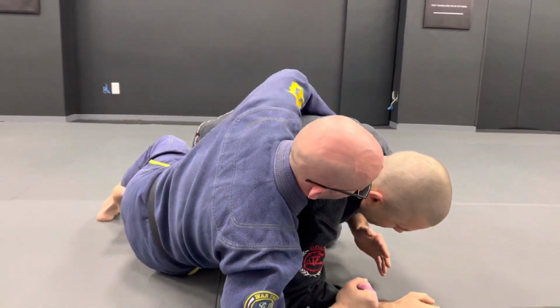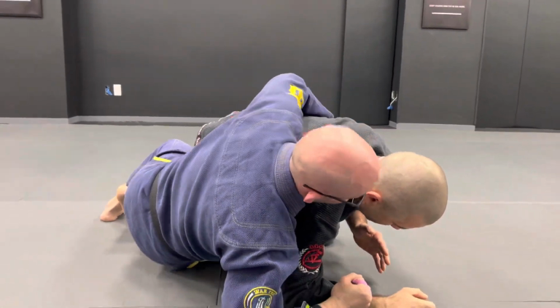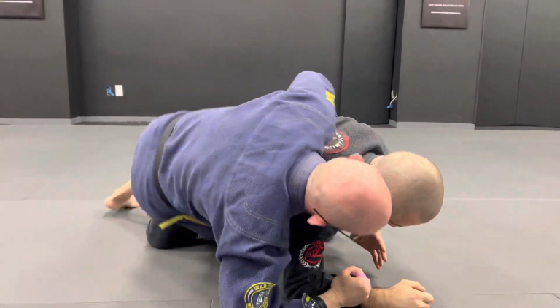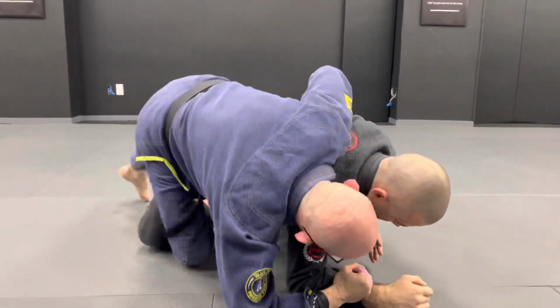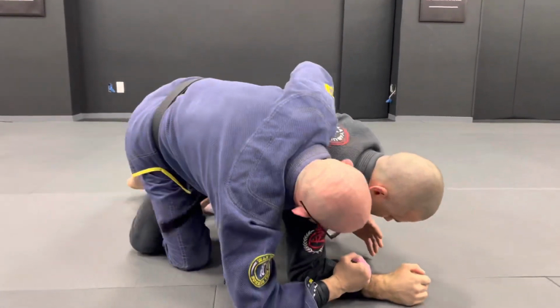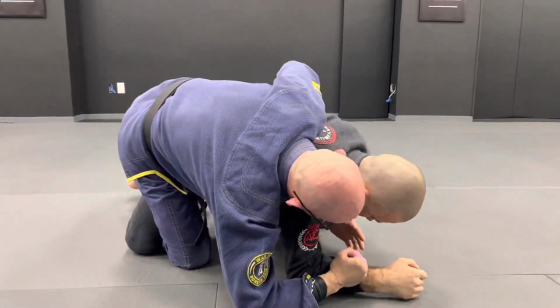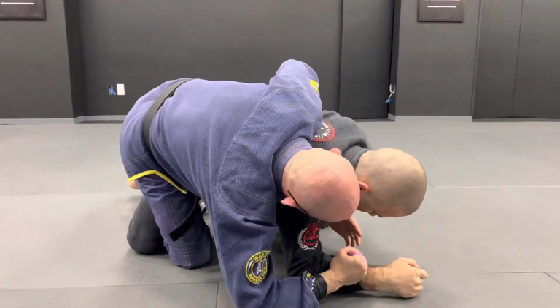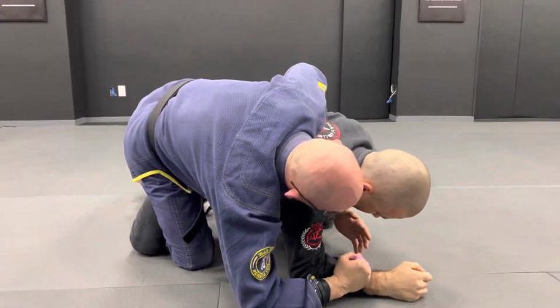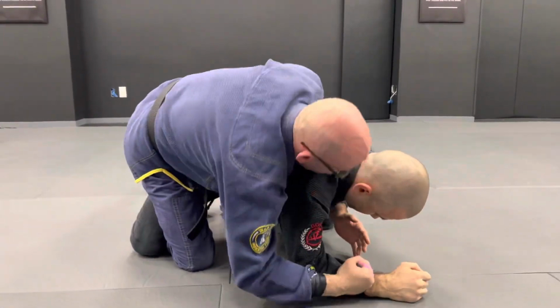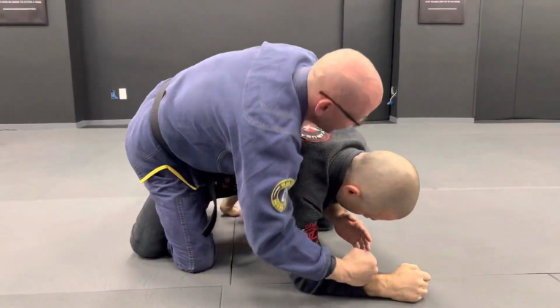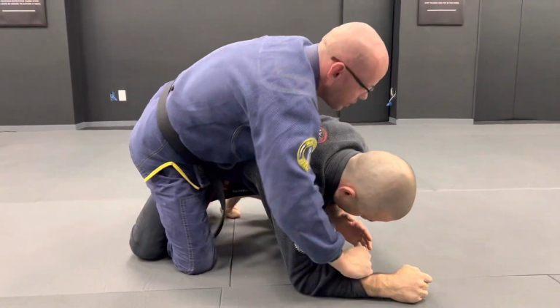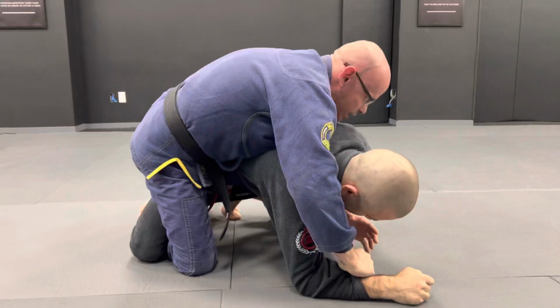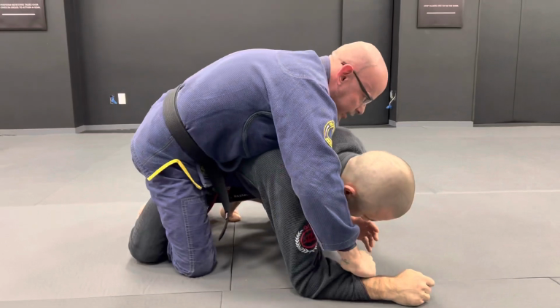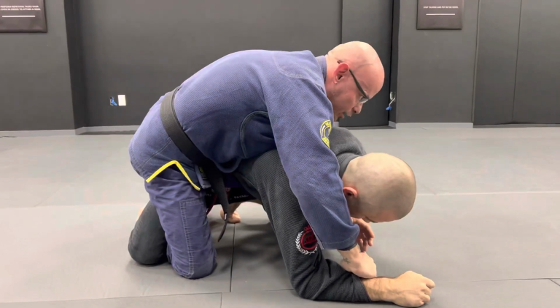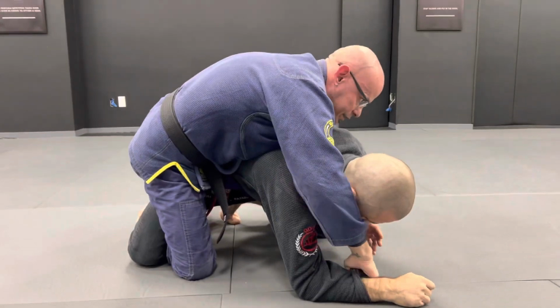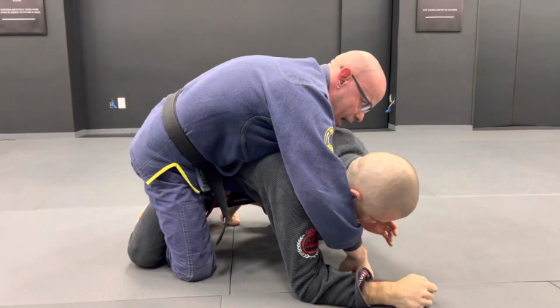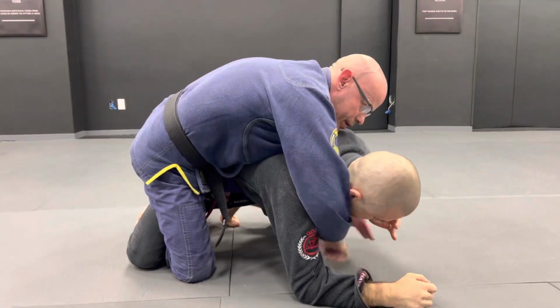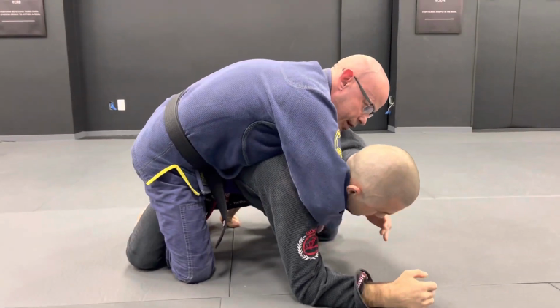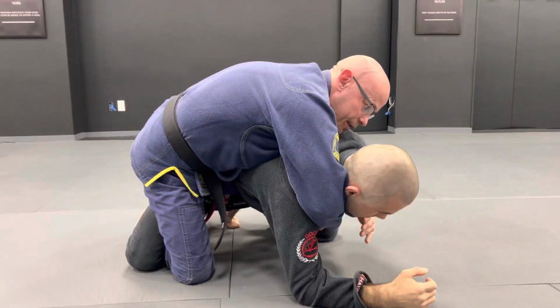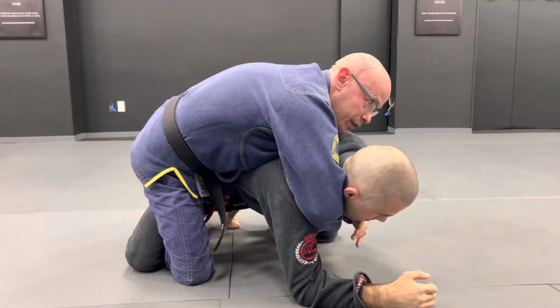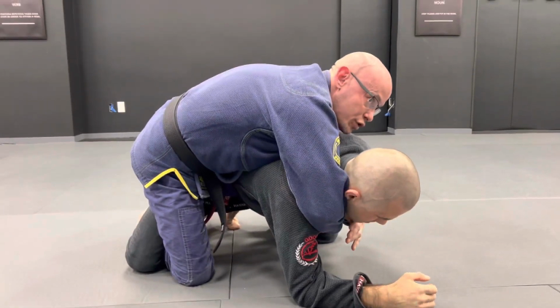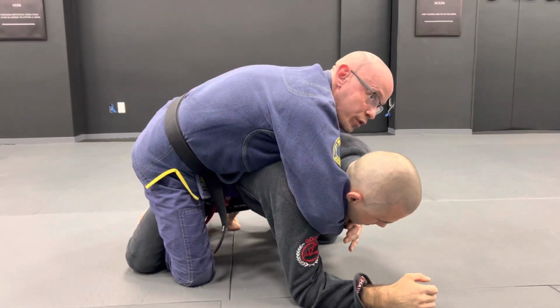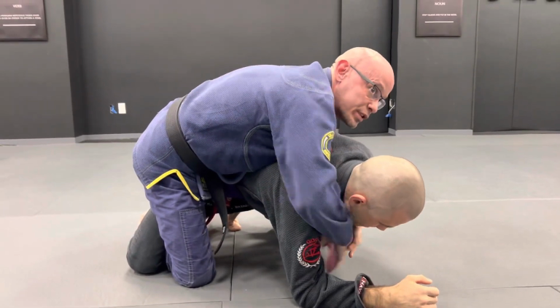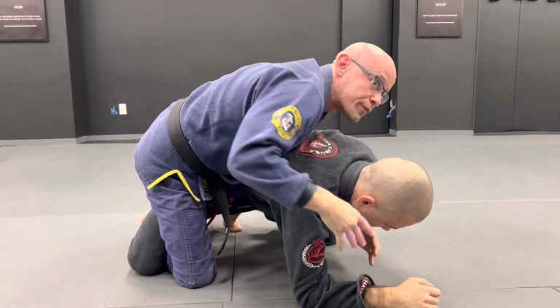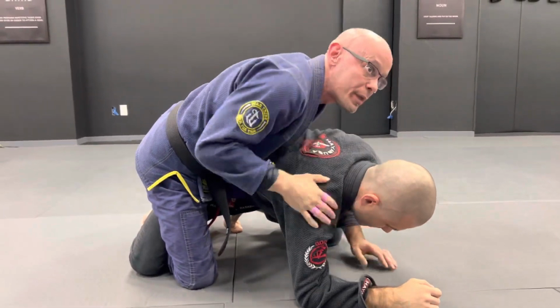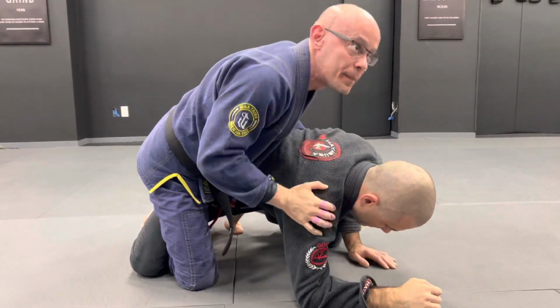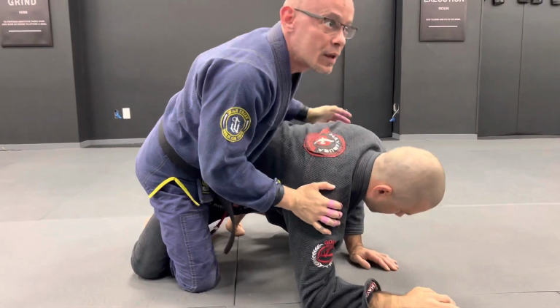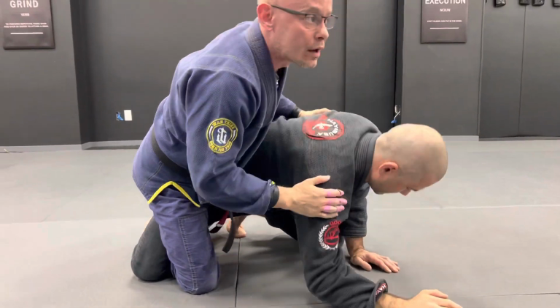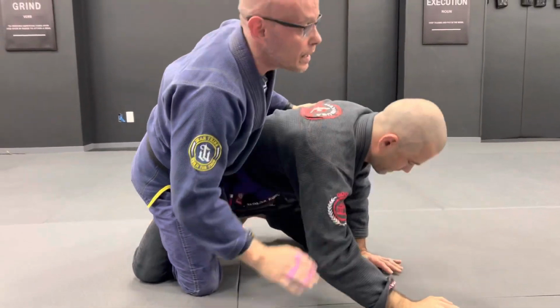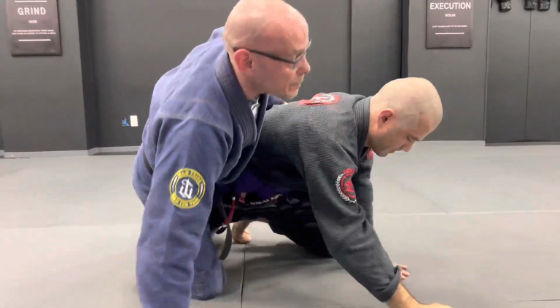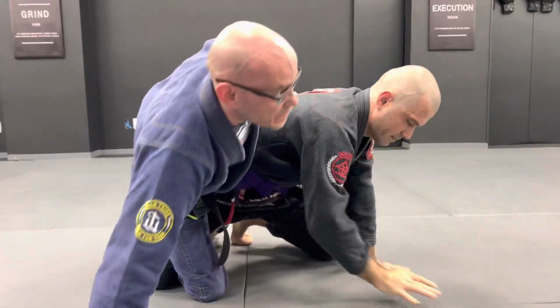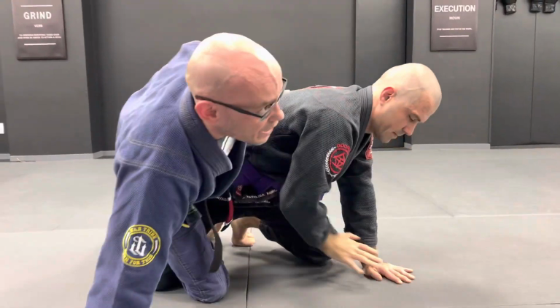Hug, pull myself up, open my knee, get over the top, and then control the position from there. That makes sense?